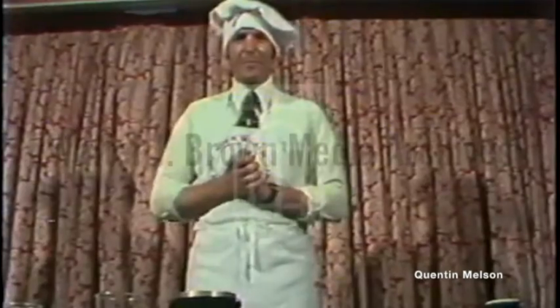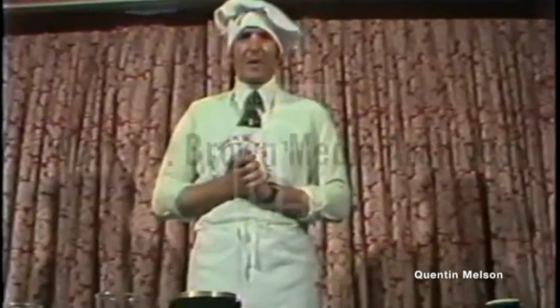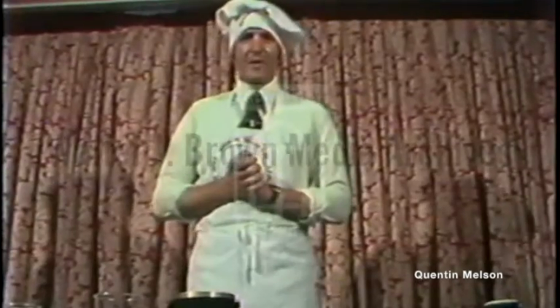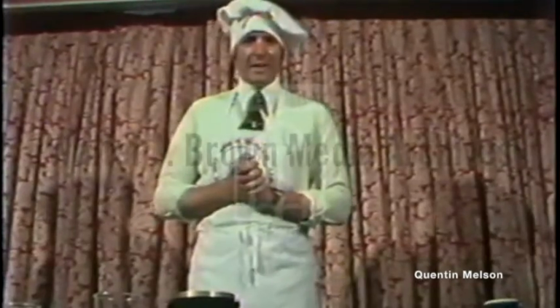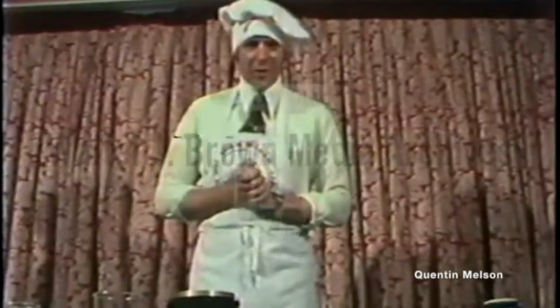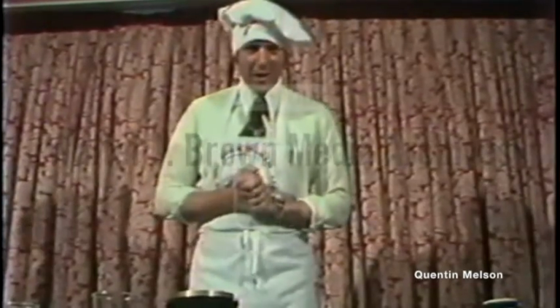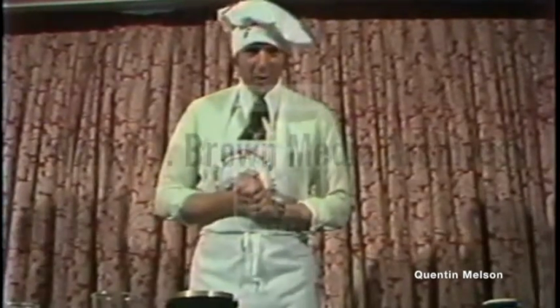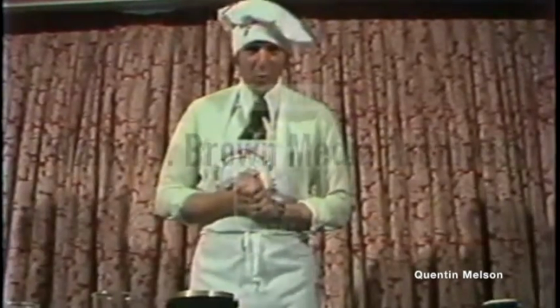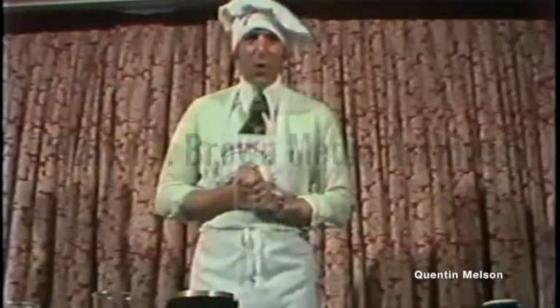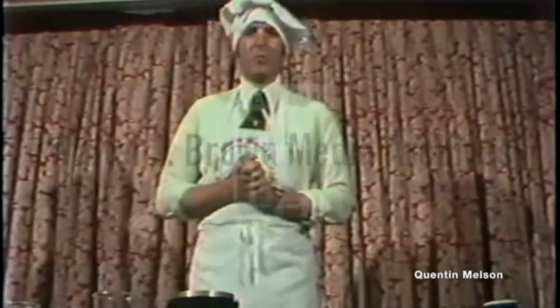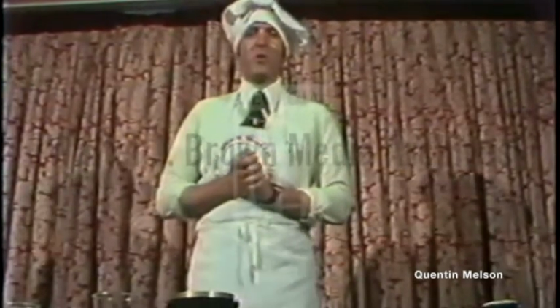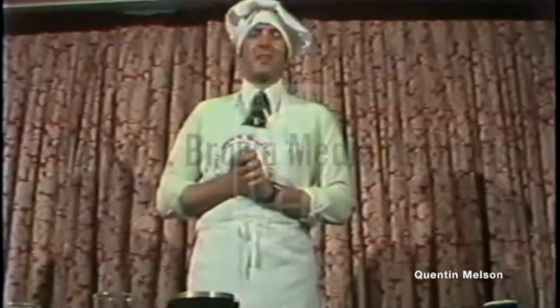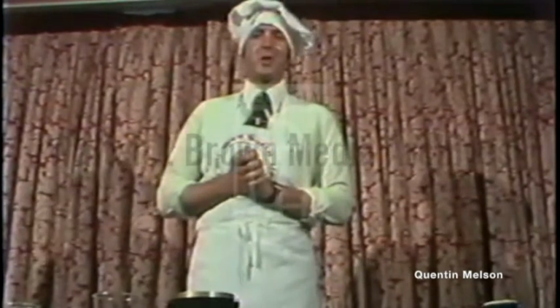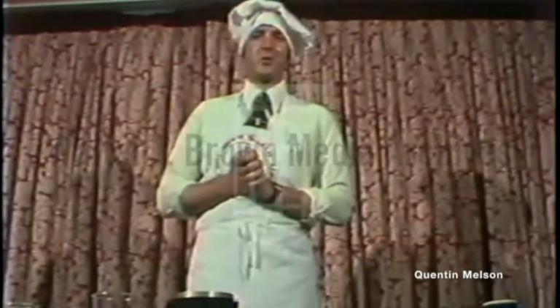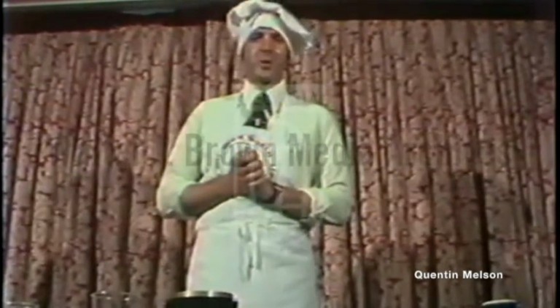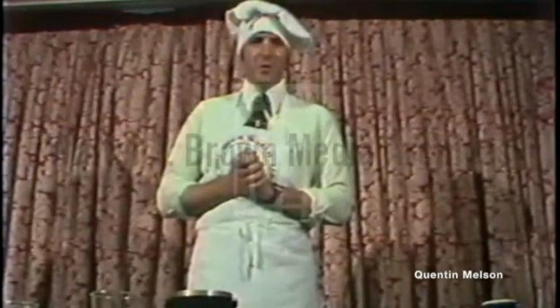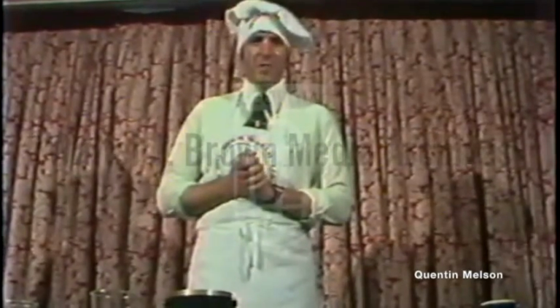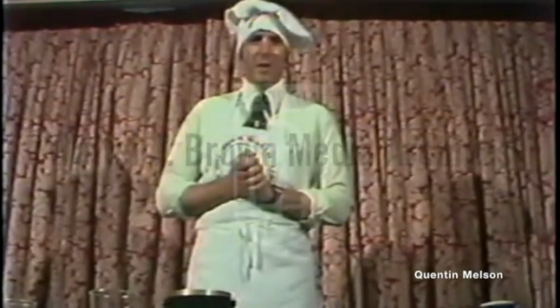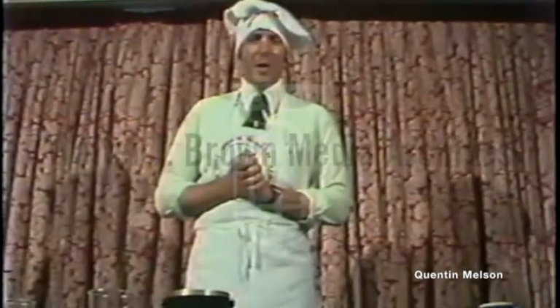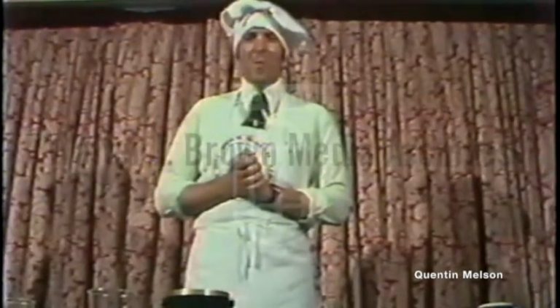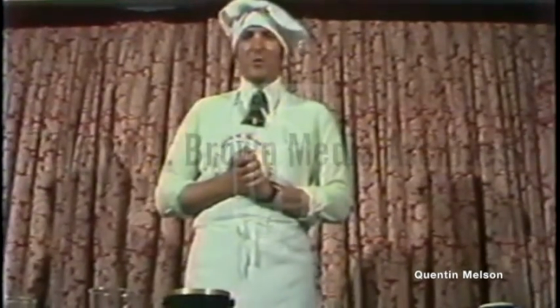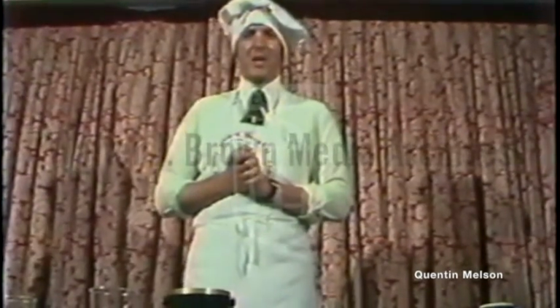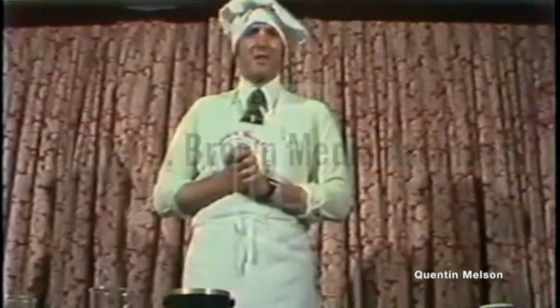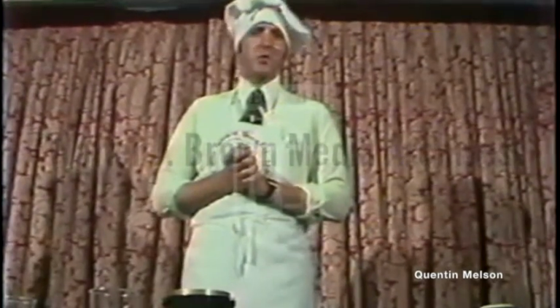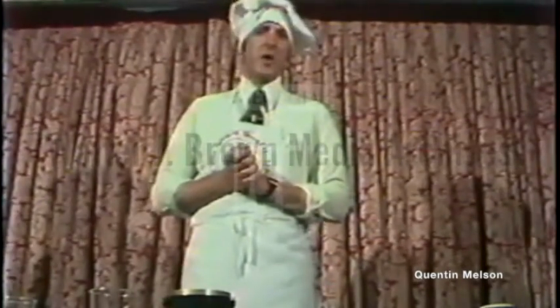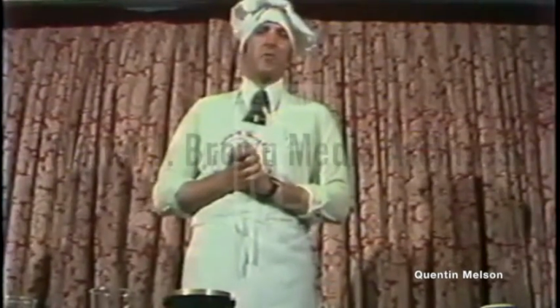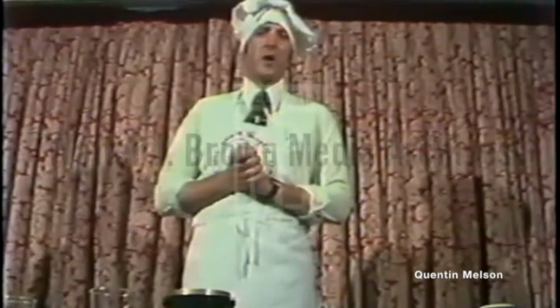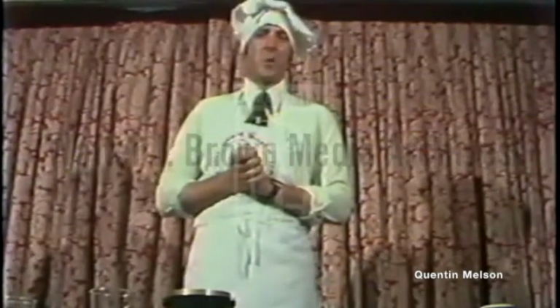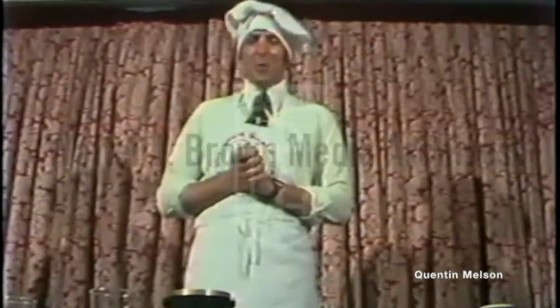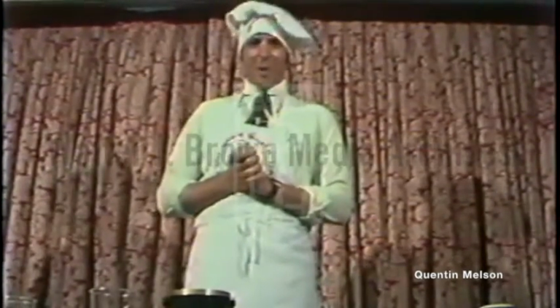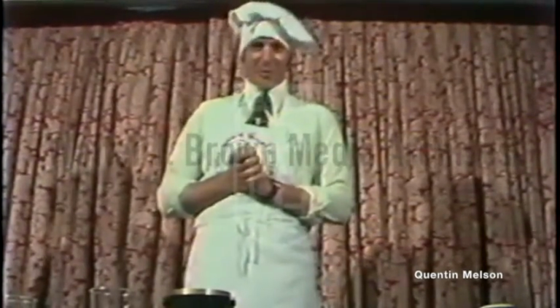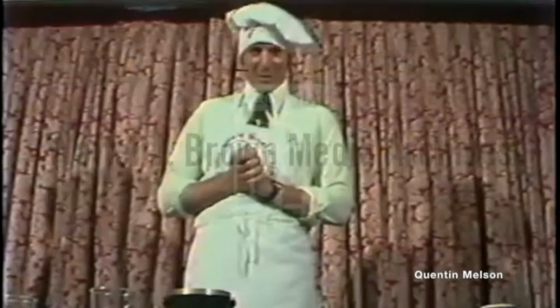That is our worm cooking session for this evening. I am Marcel the chef. Bon appétit.